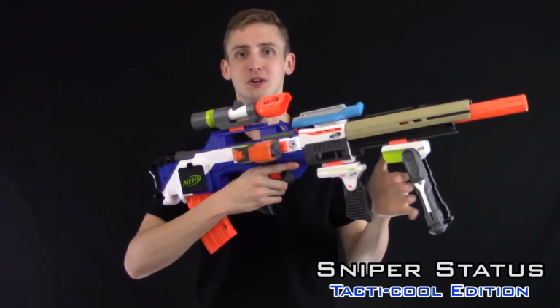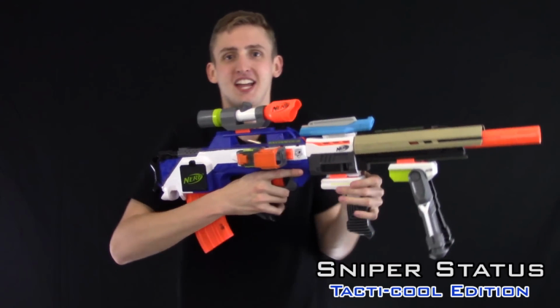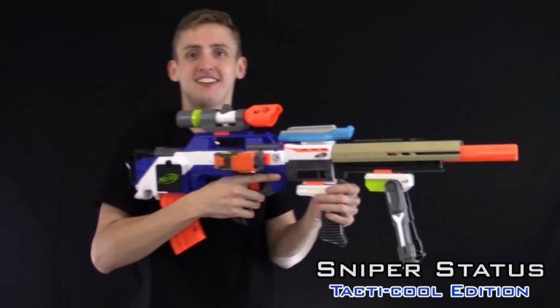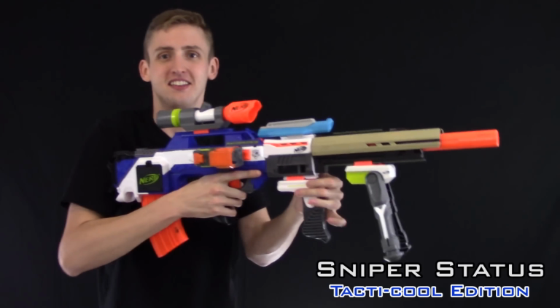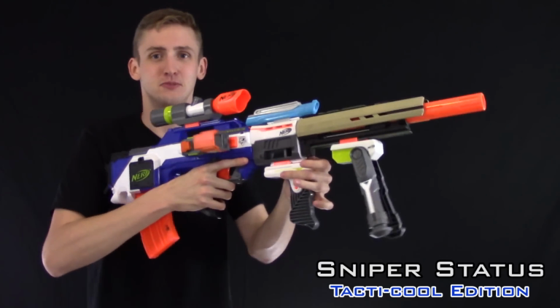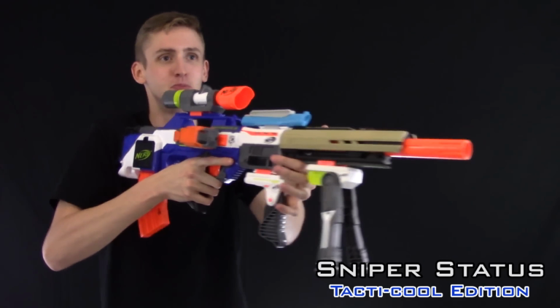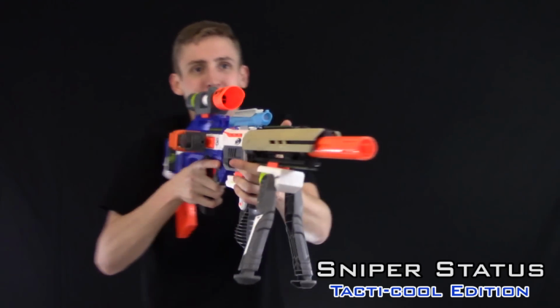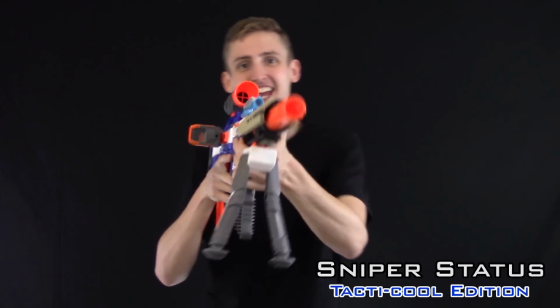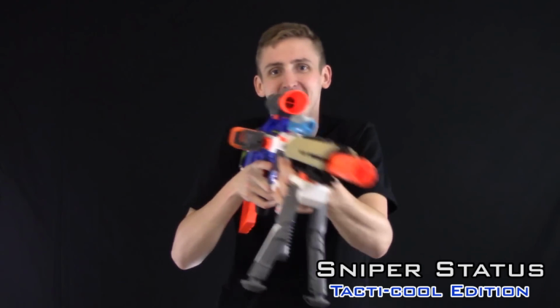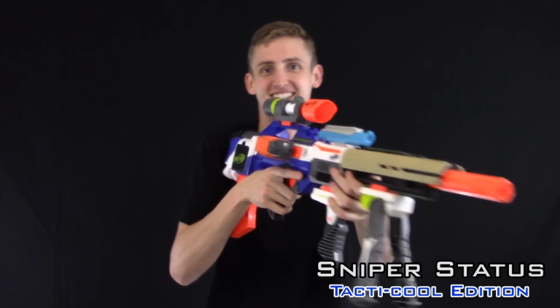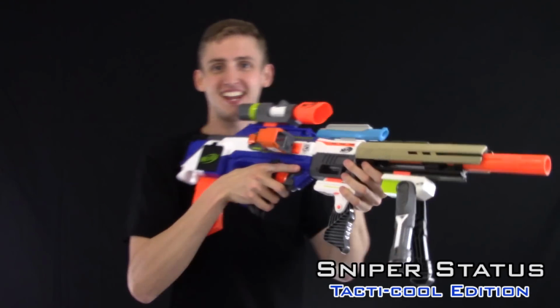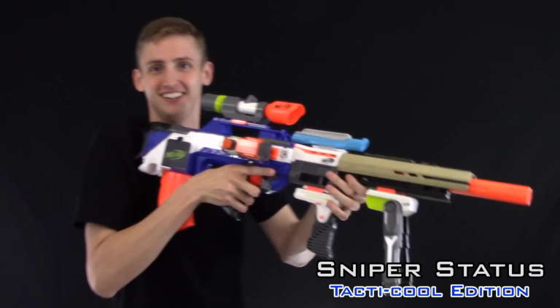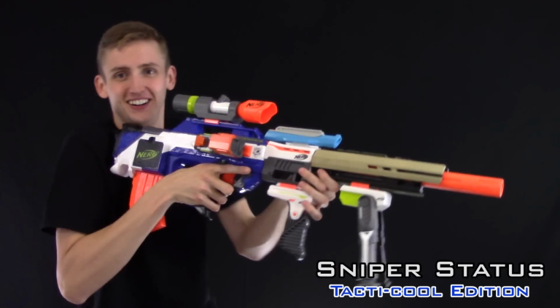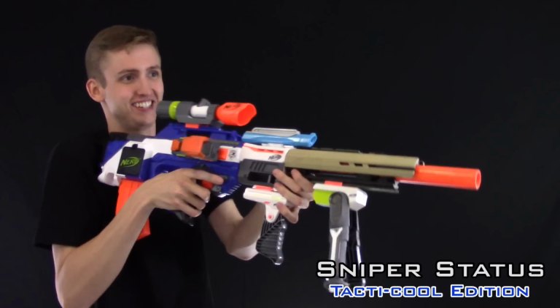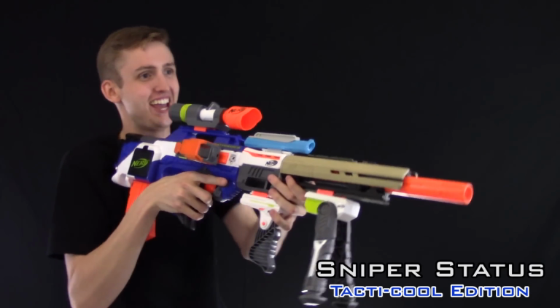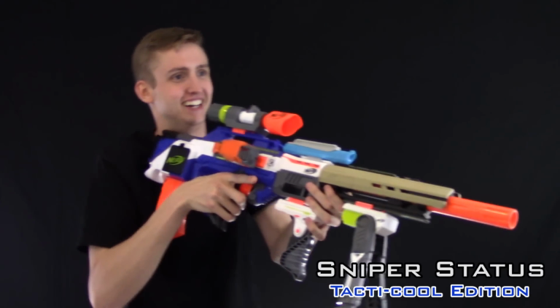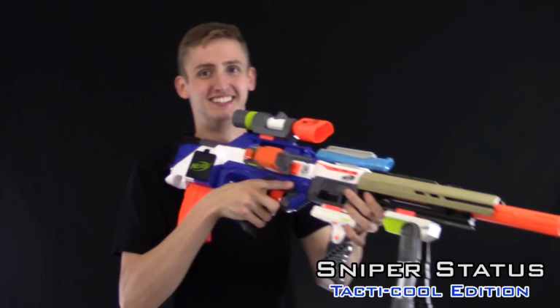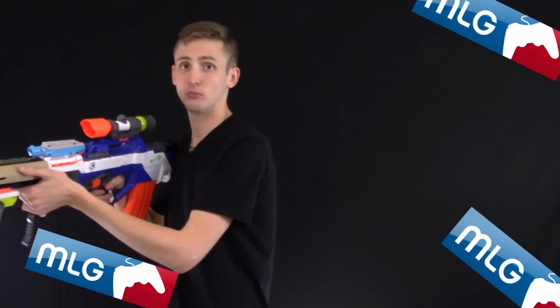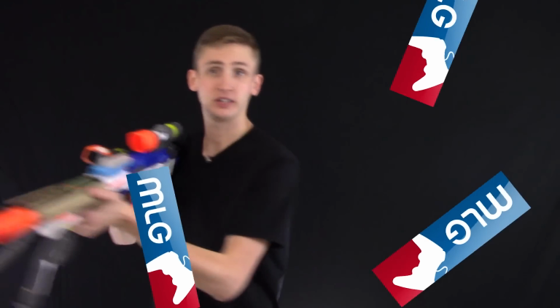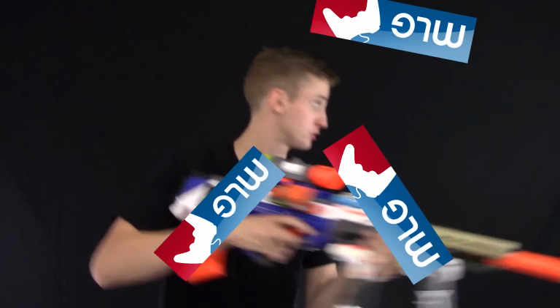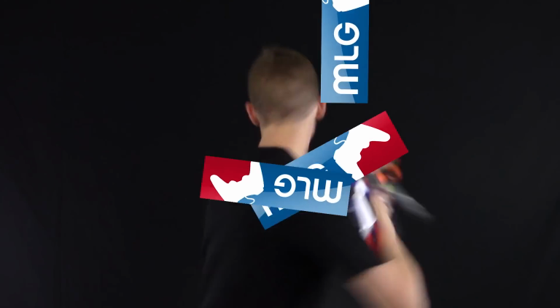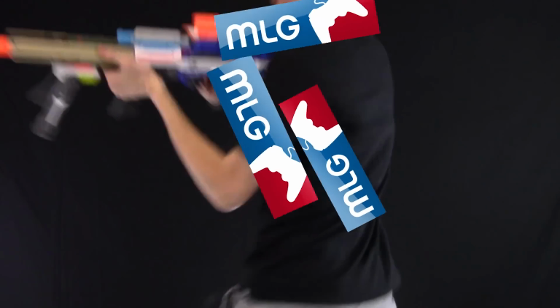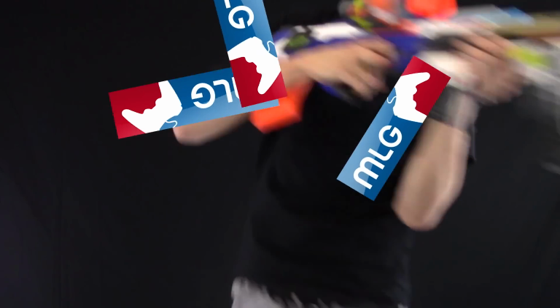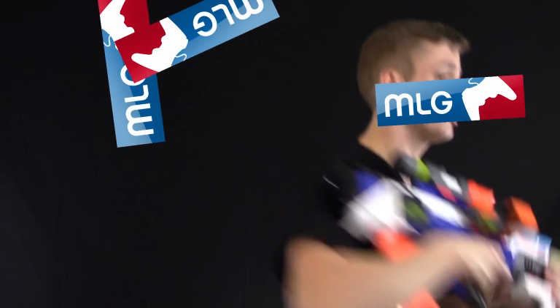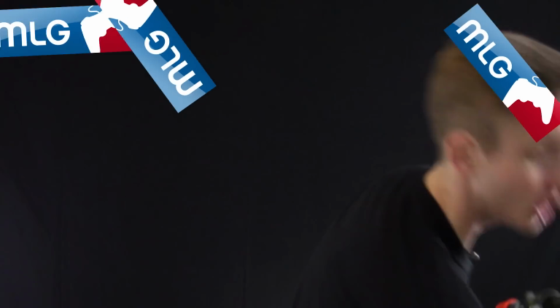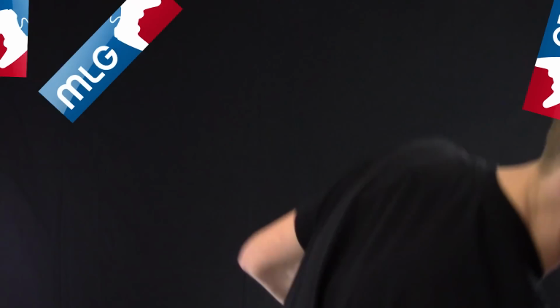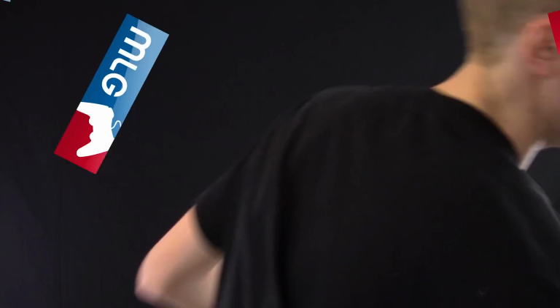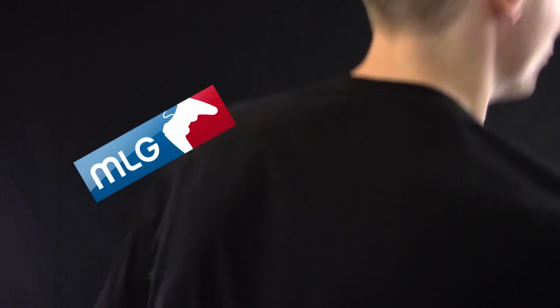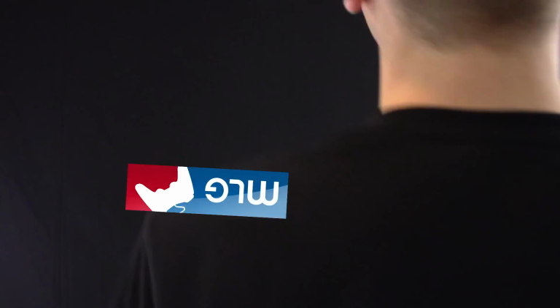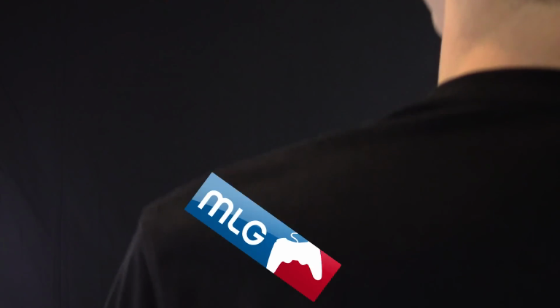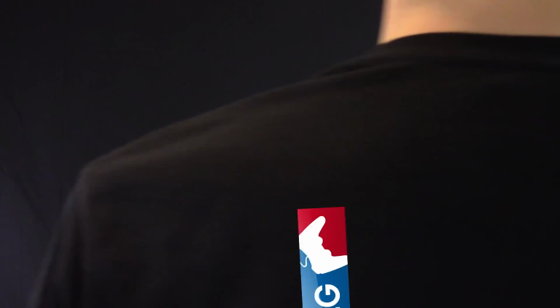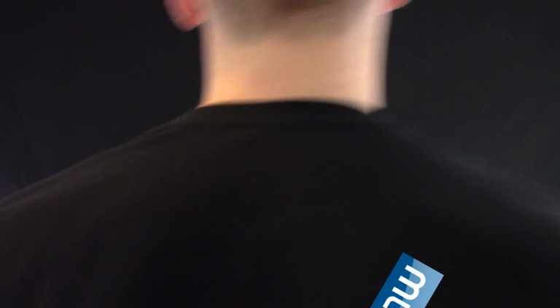So much tactics in this bullpup, I can't even contain it. Rebel laser sight 360 nose scope. Oh, freaking headshot.